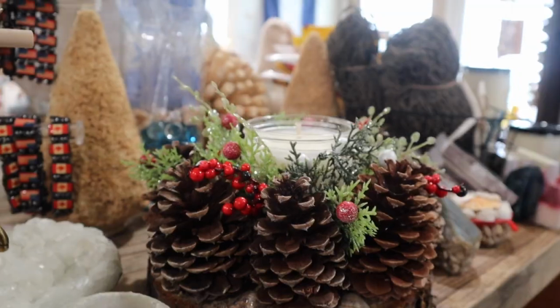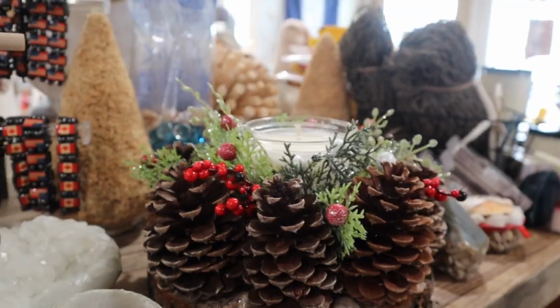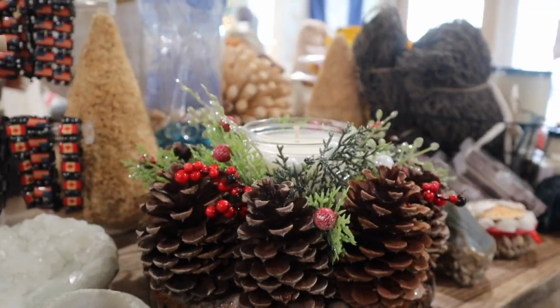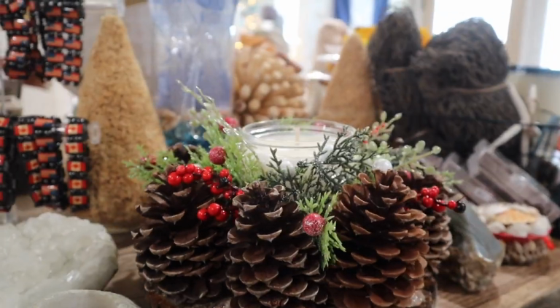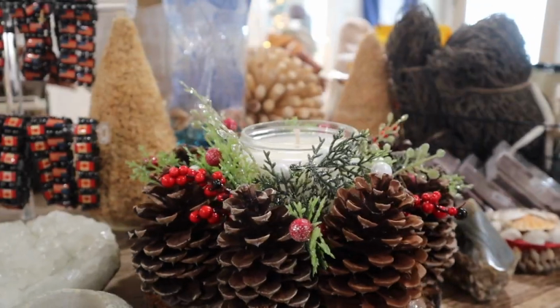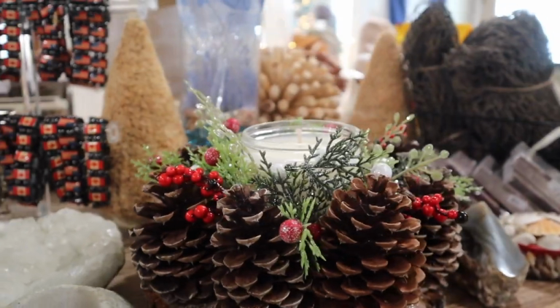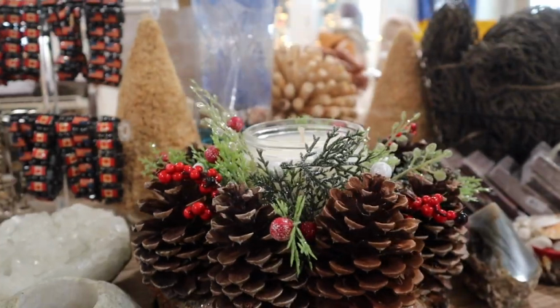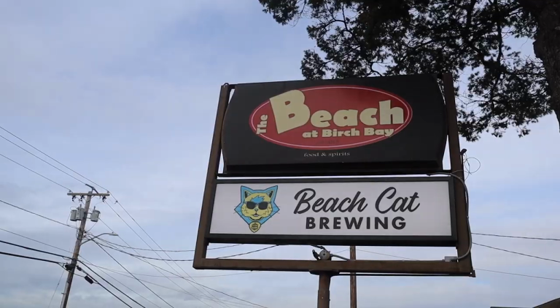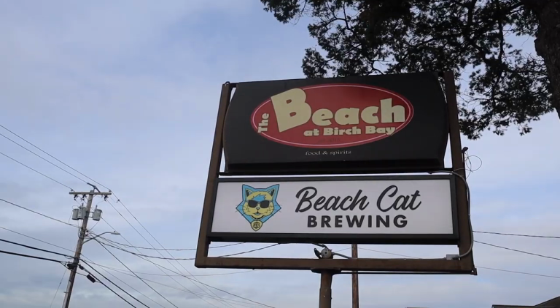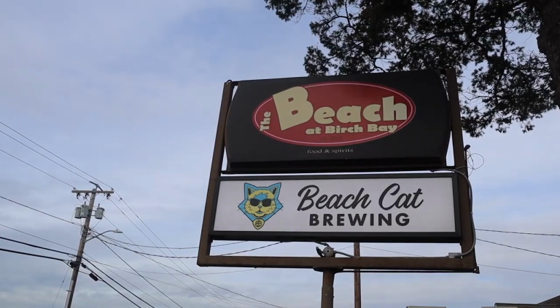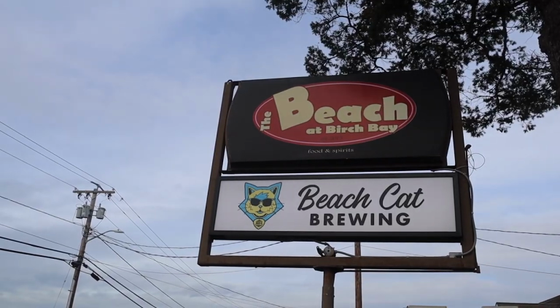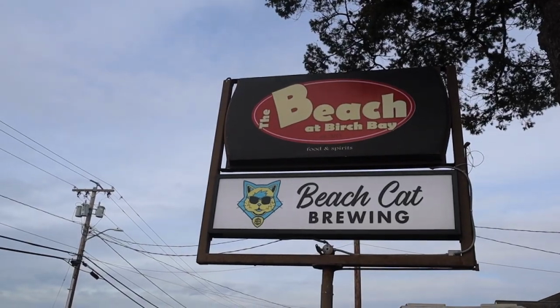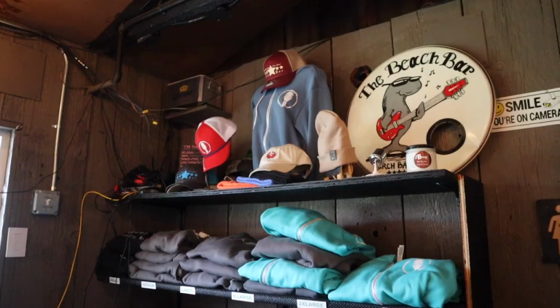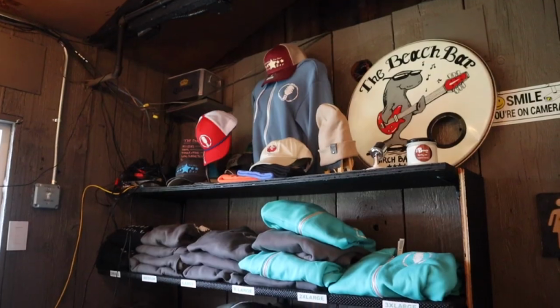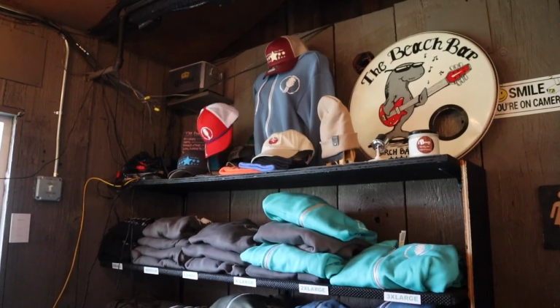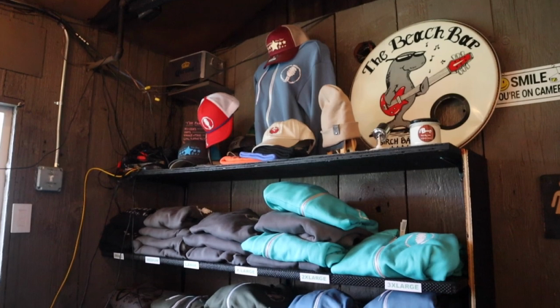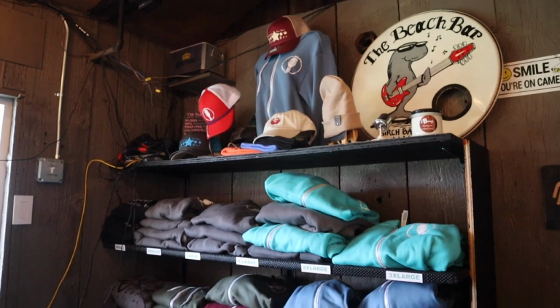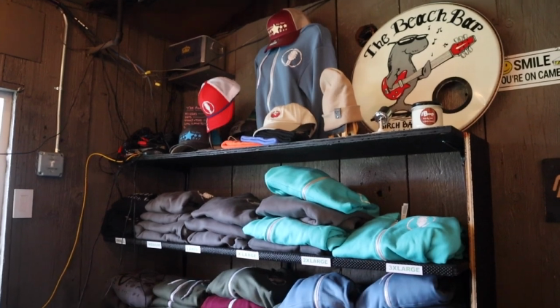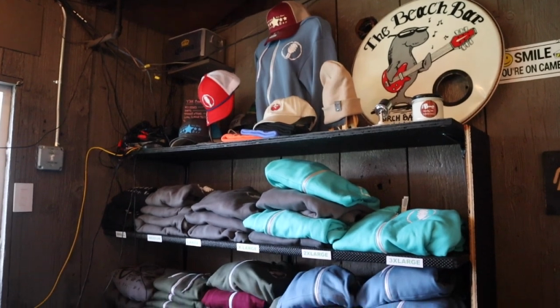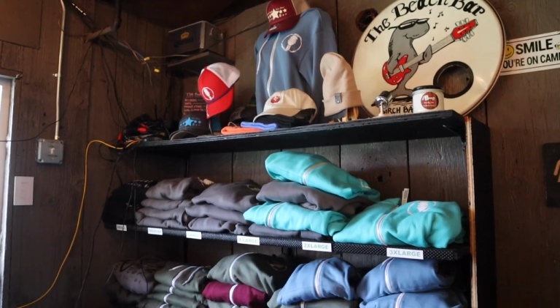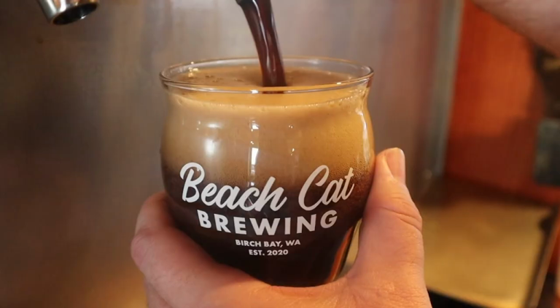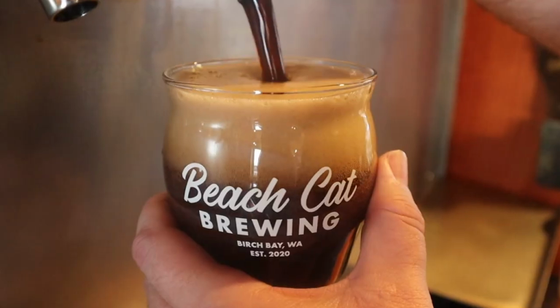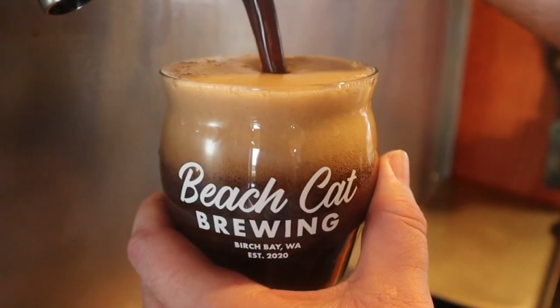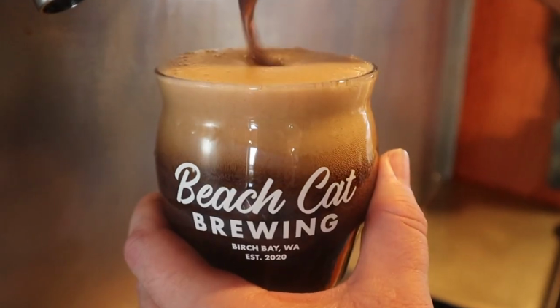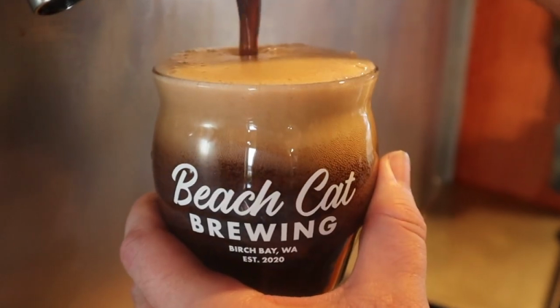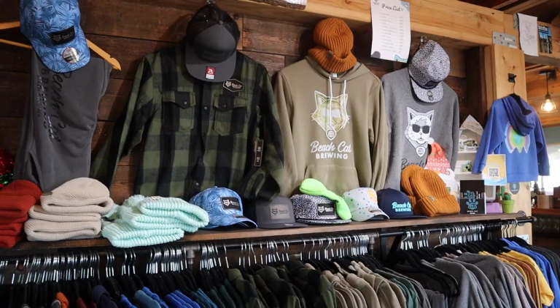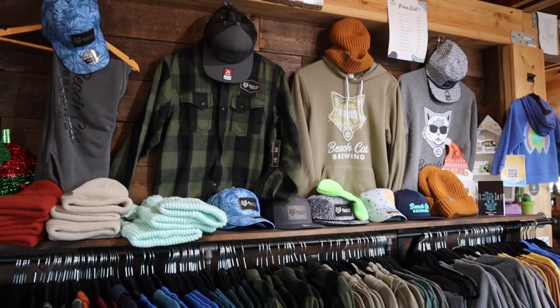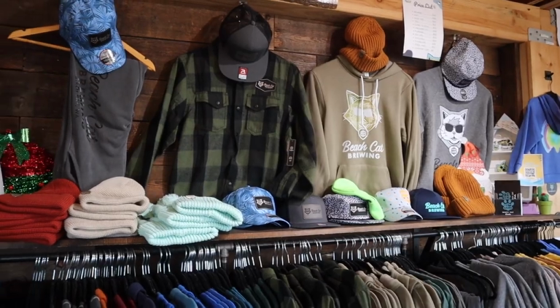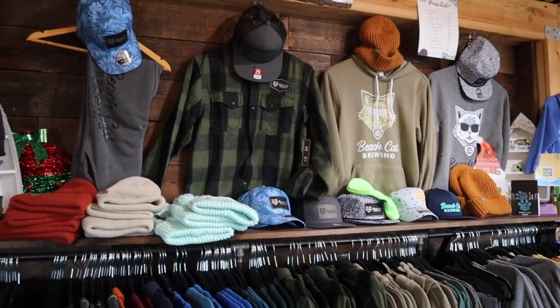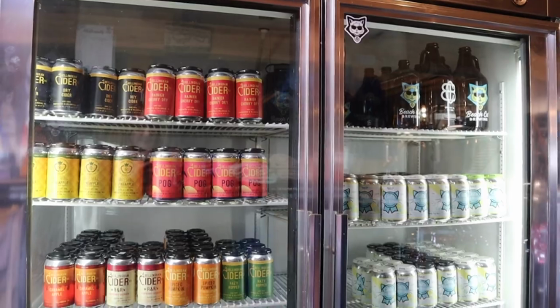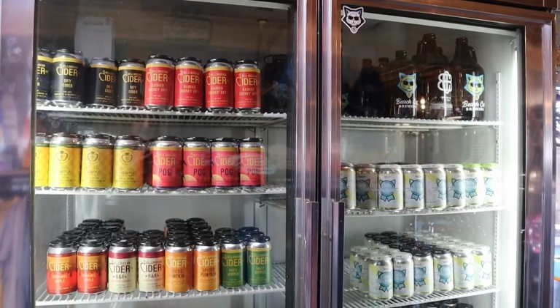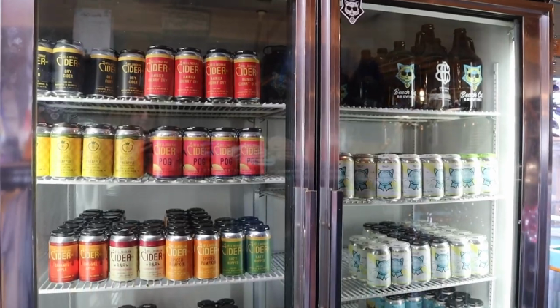To end the shopping day, I head over to the Beach Bar and check out their merchandise and Beach Cat Brewing for one of their sweatshirts or small batch brews.